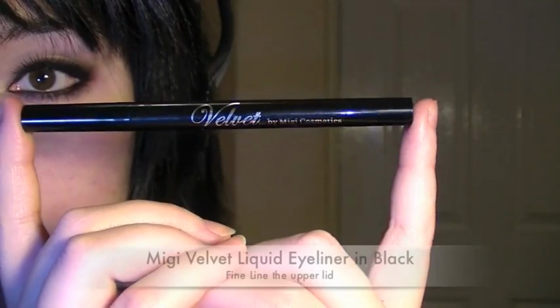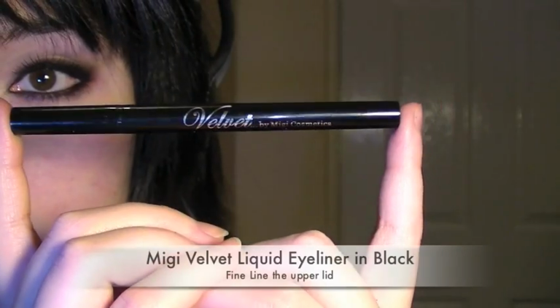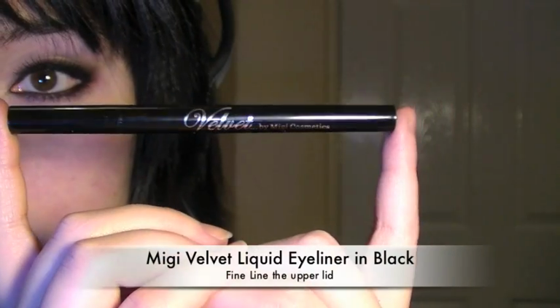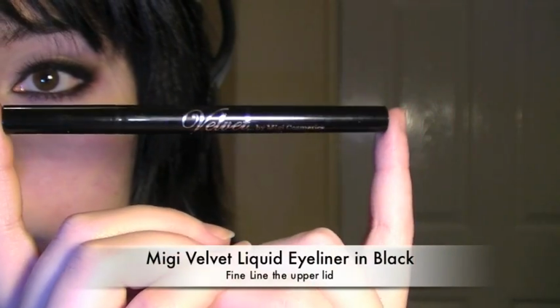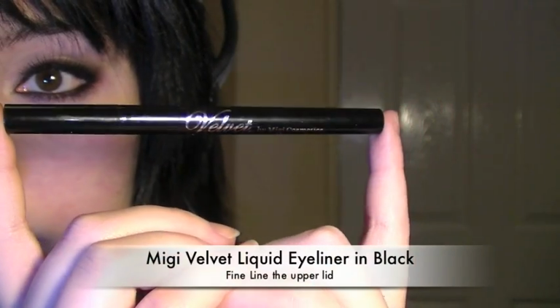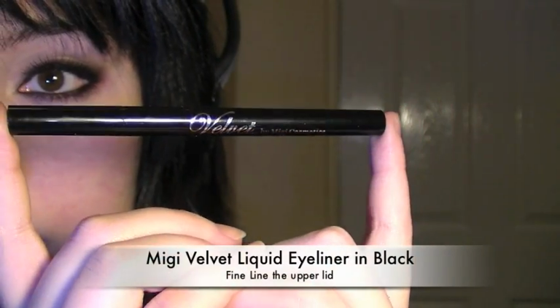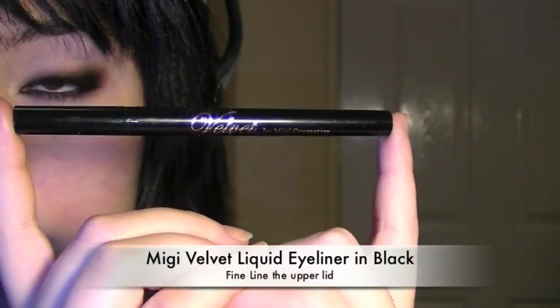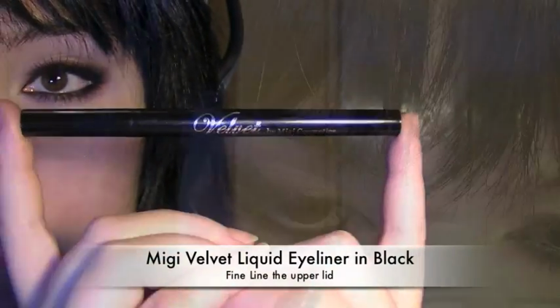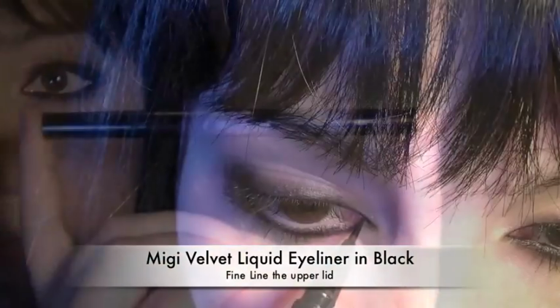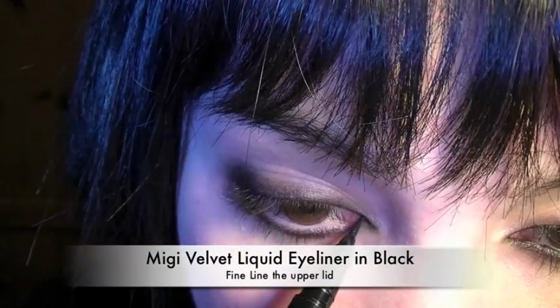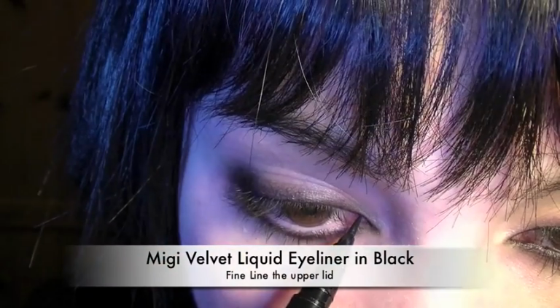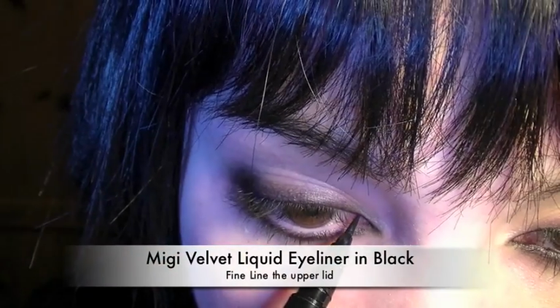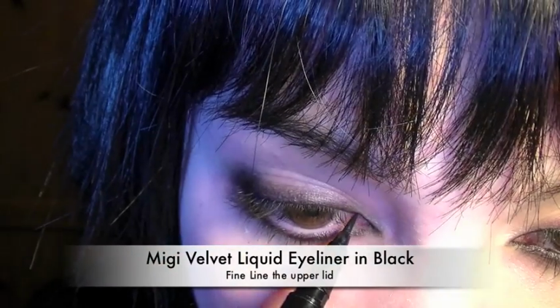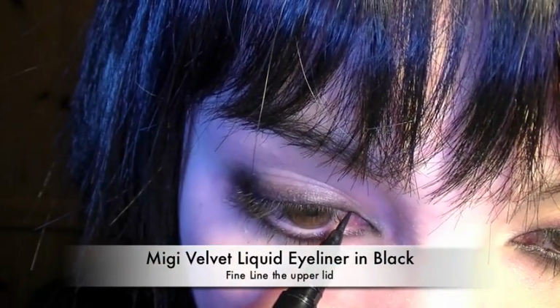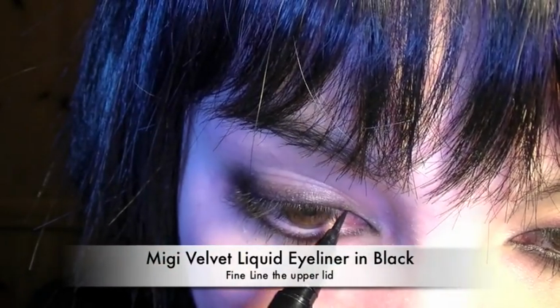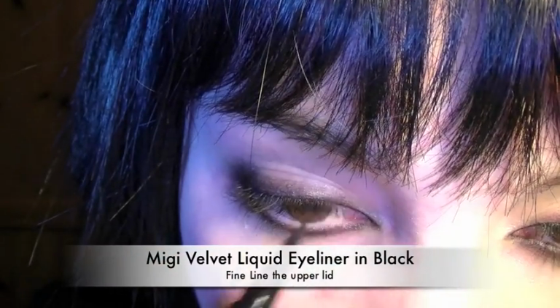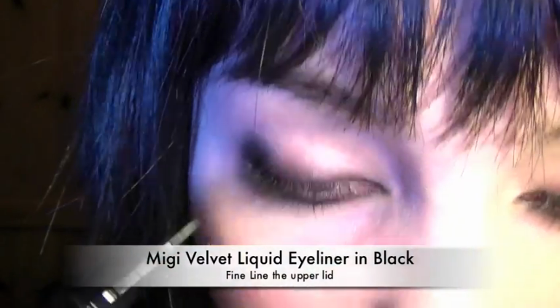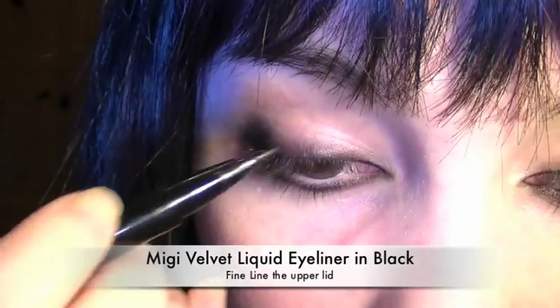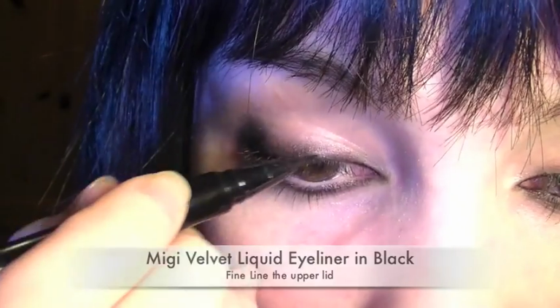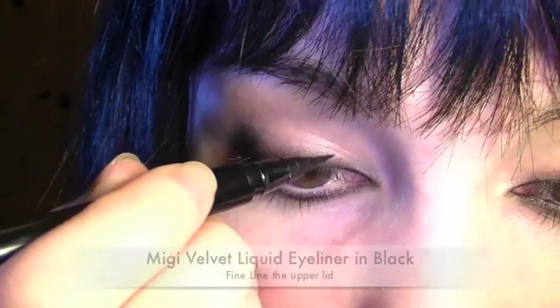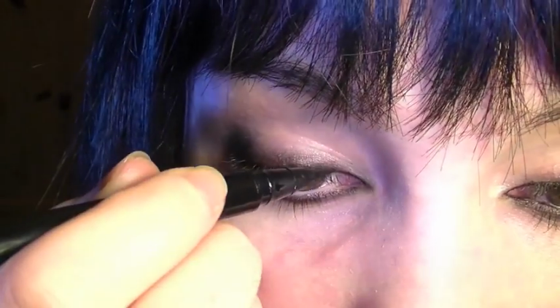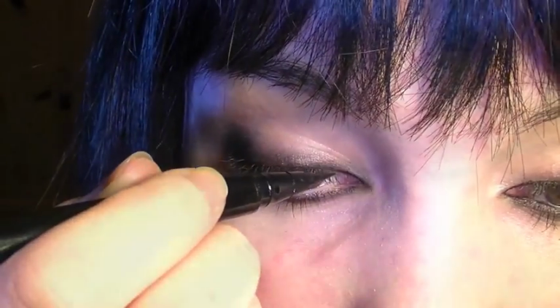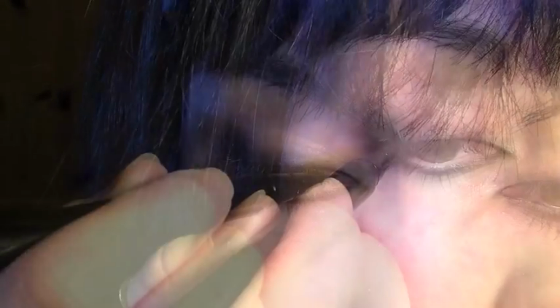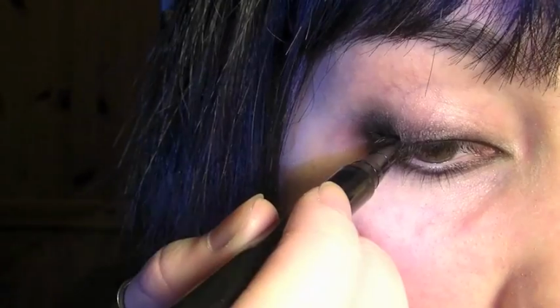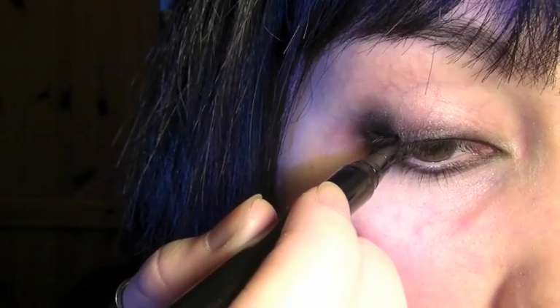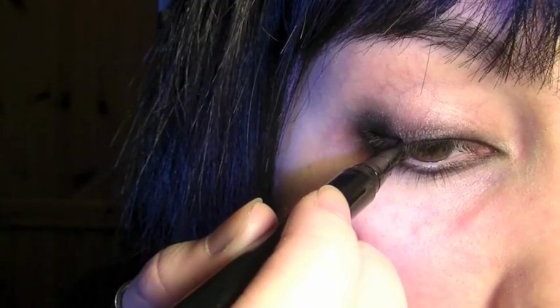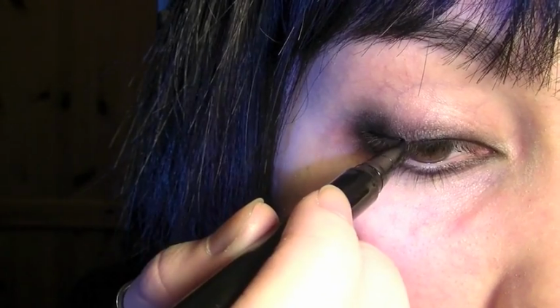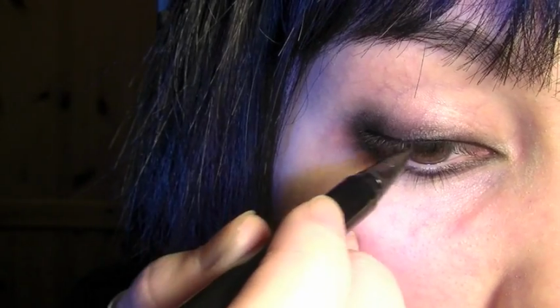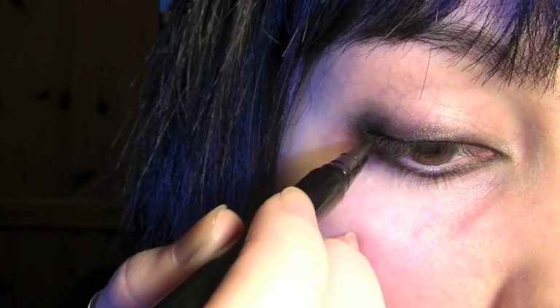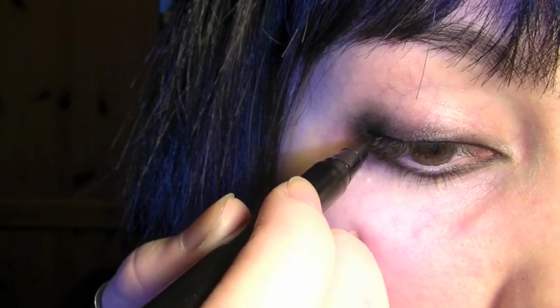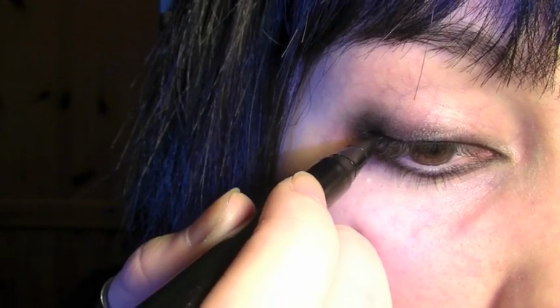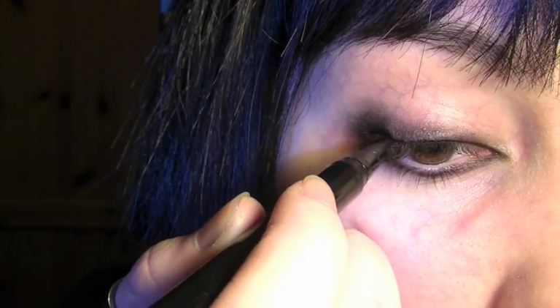Now using the Velvet Liquid Eyeliner, line the entire upper lid as close to the lashes as possible.